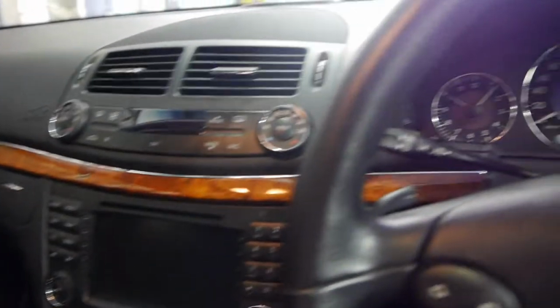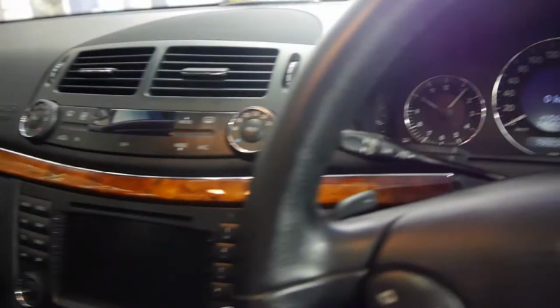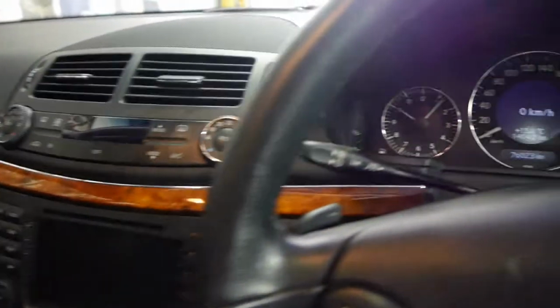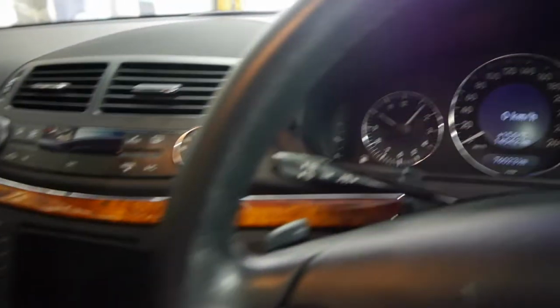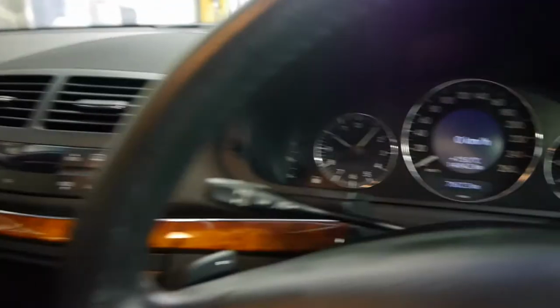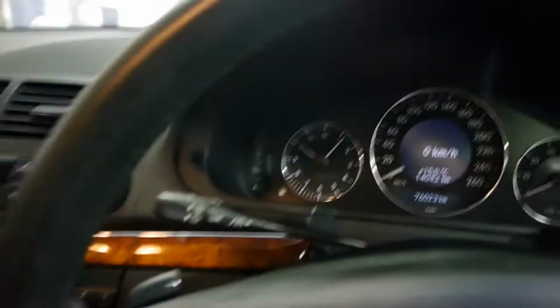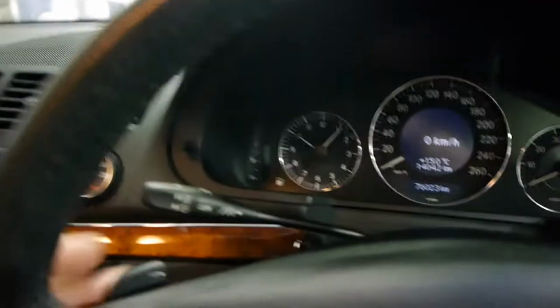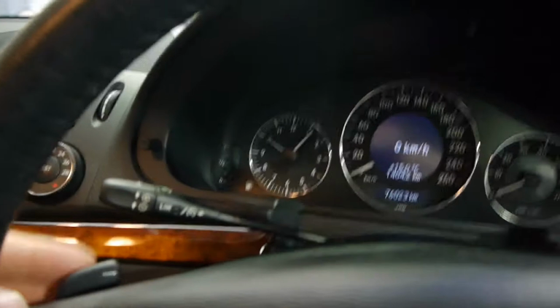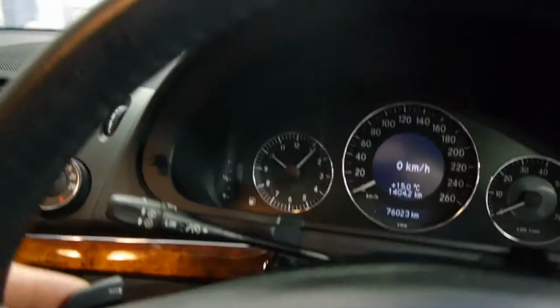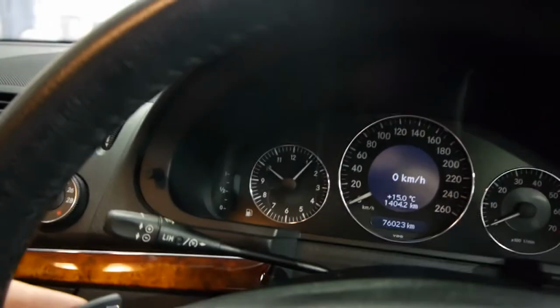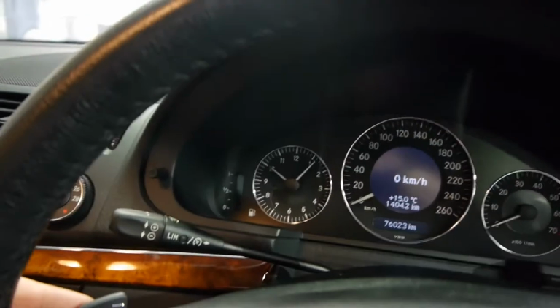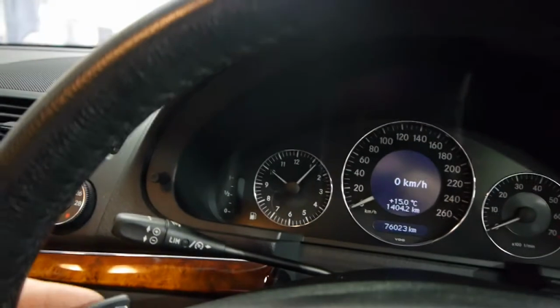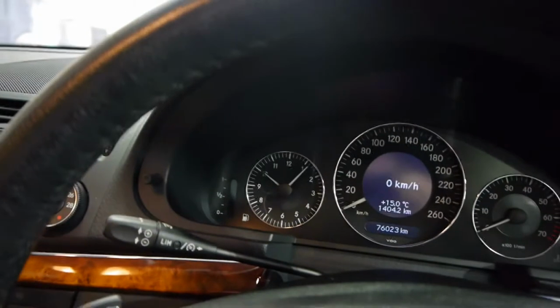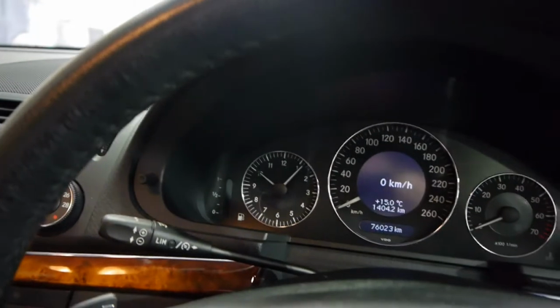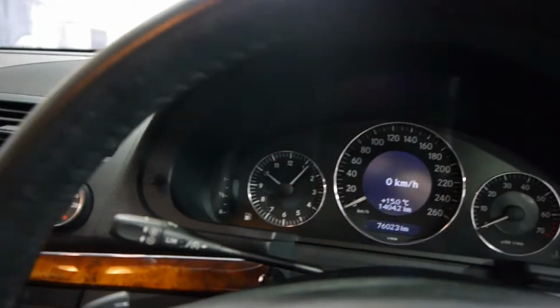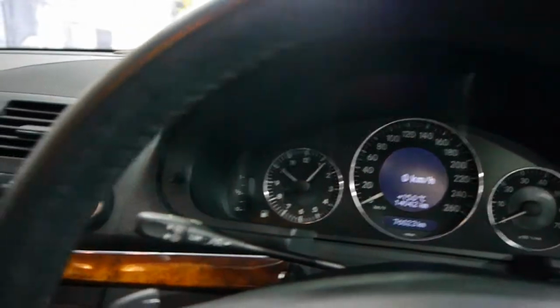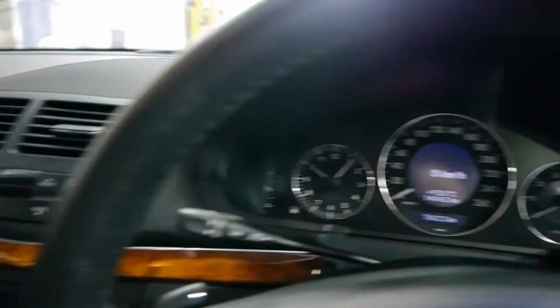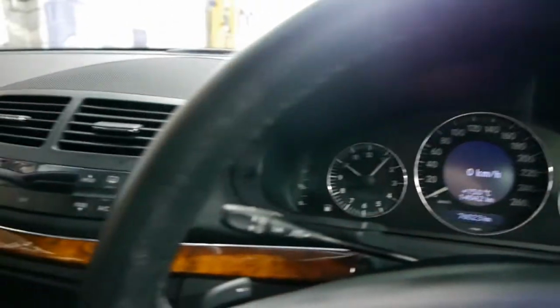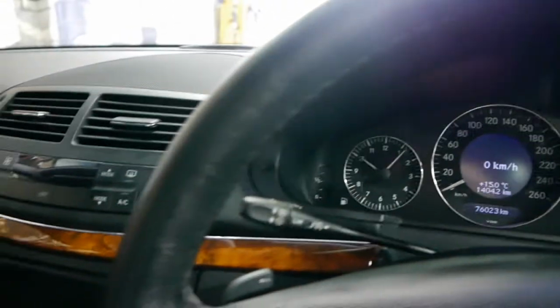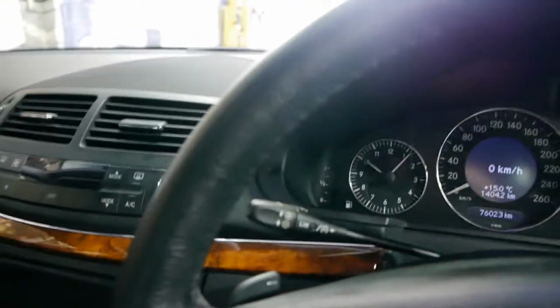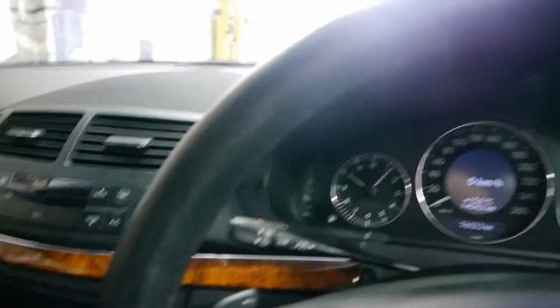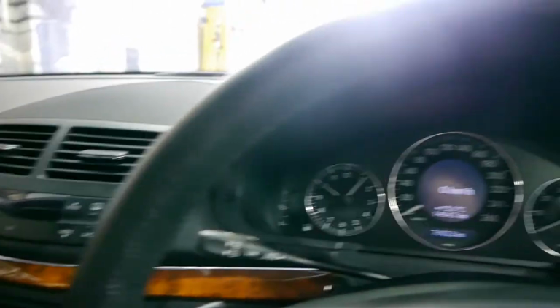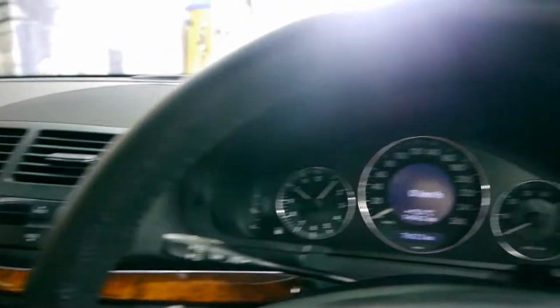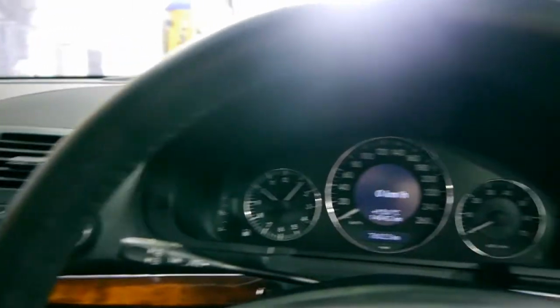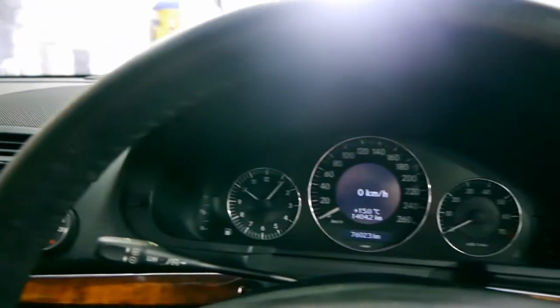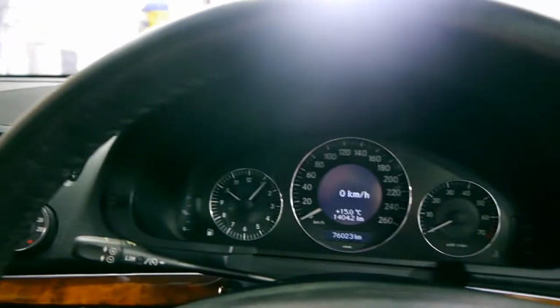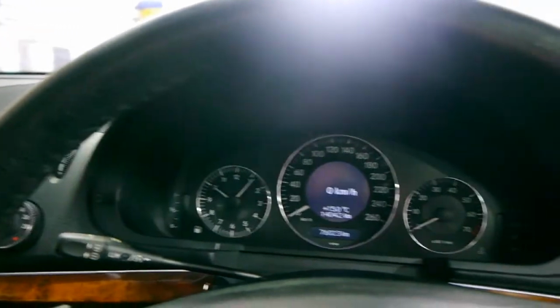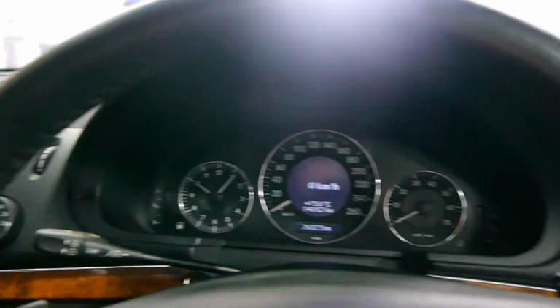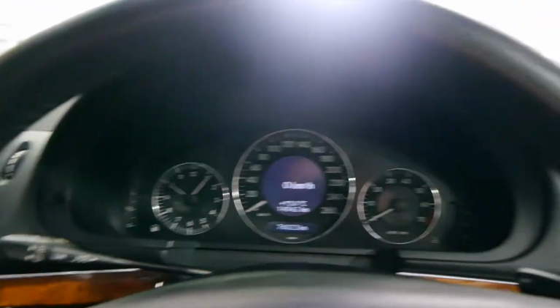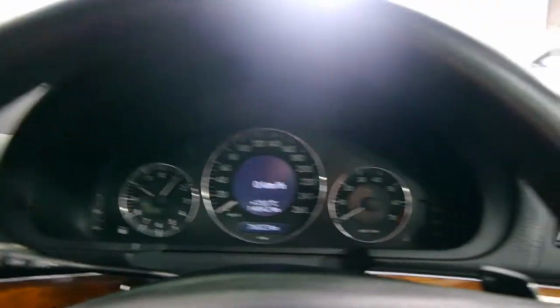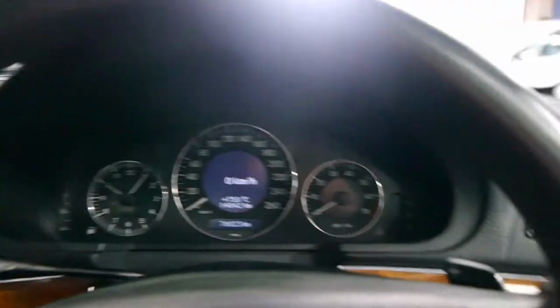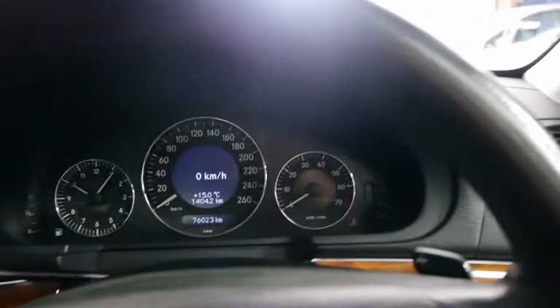It's even got paddle shifts behind the steering wheel. It's also got navigation and a sunroof.